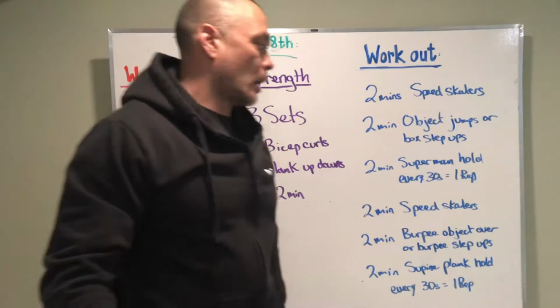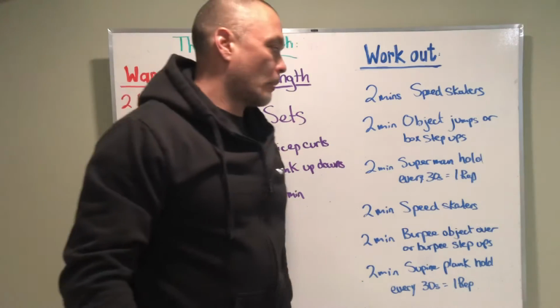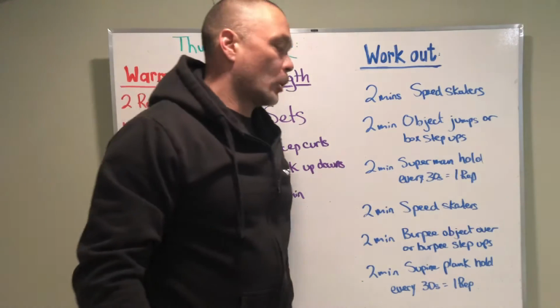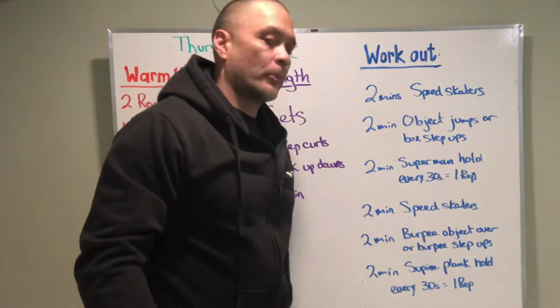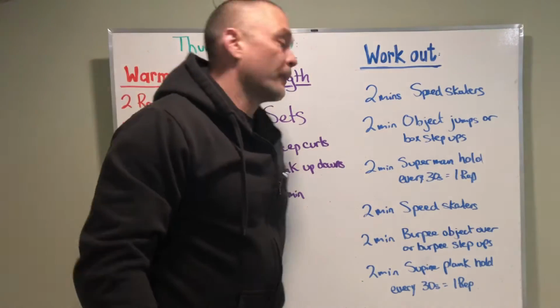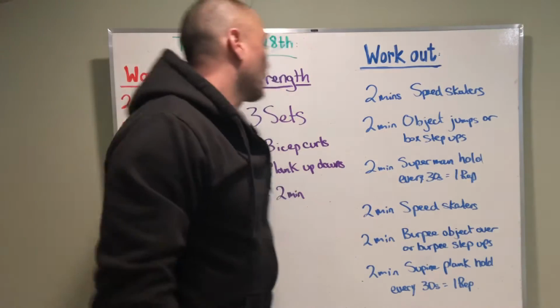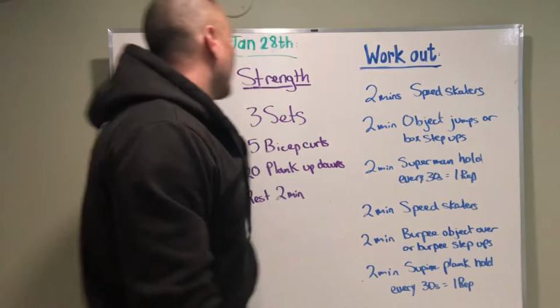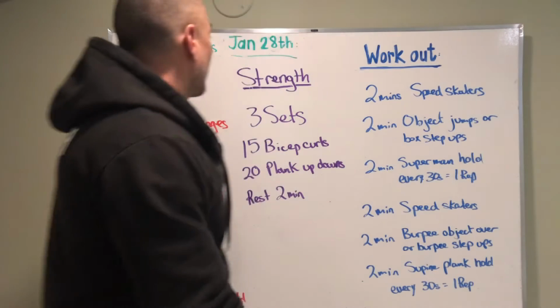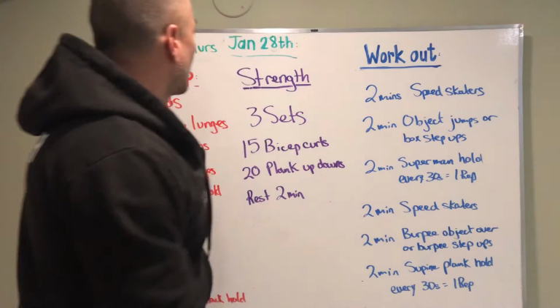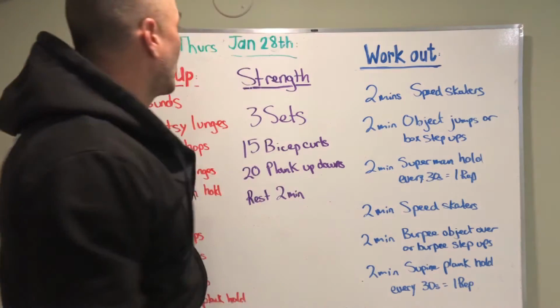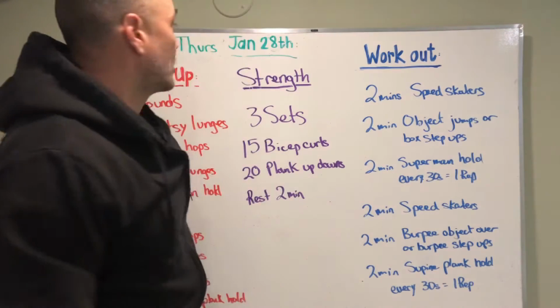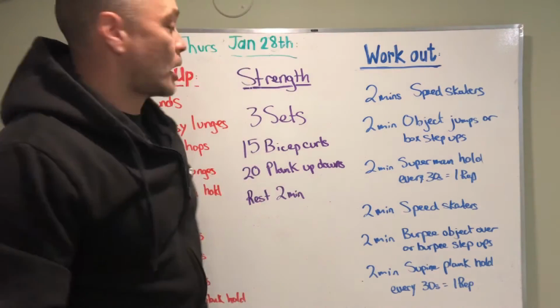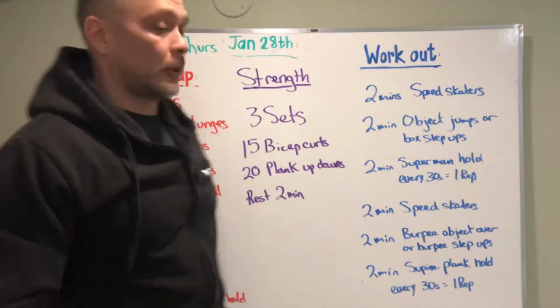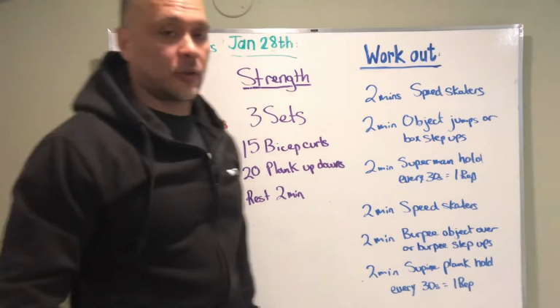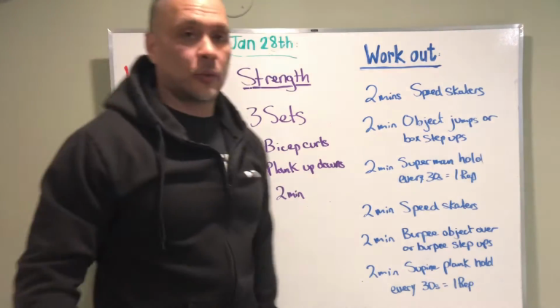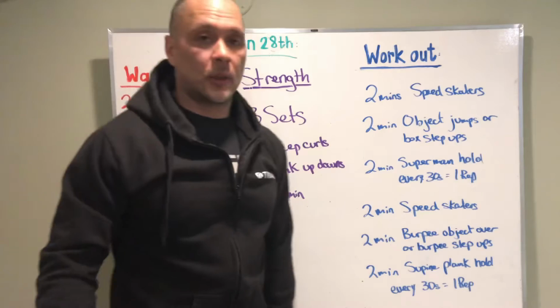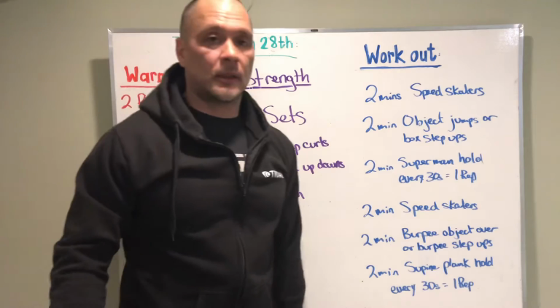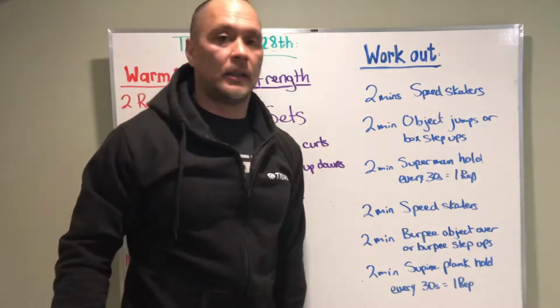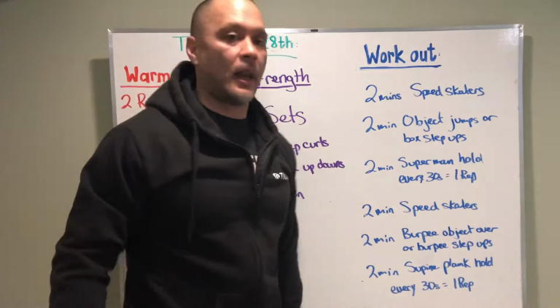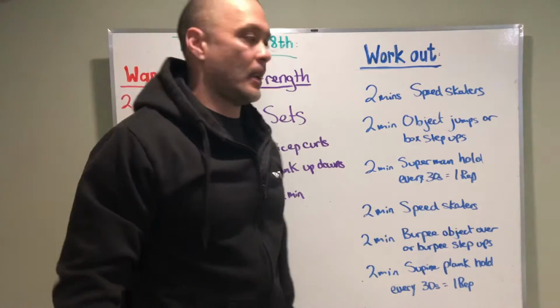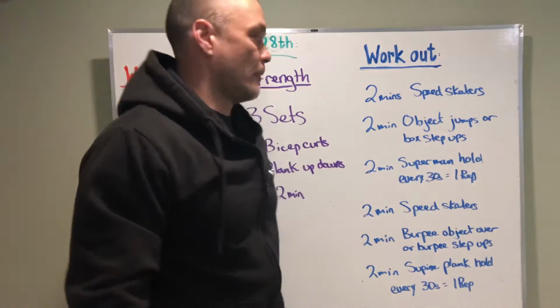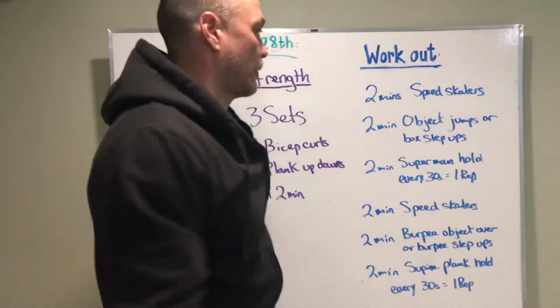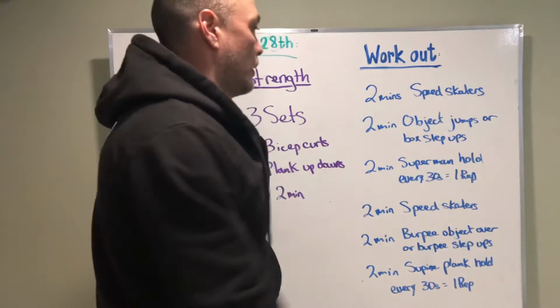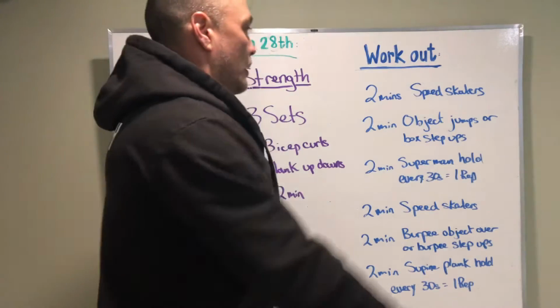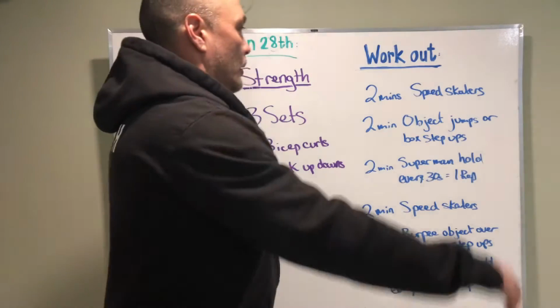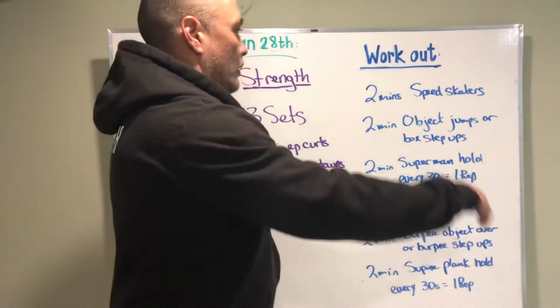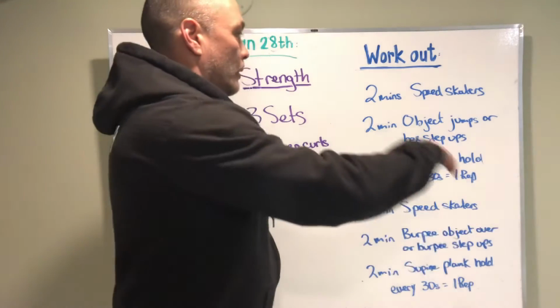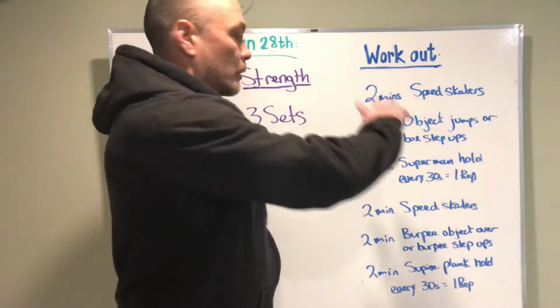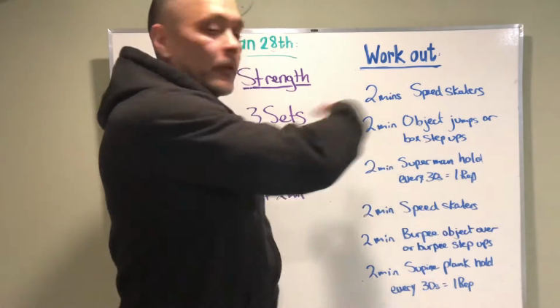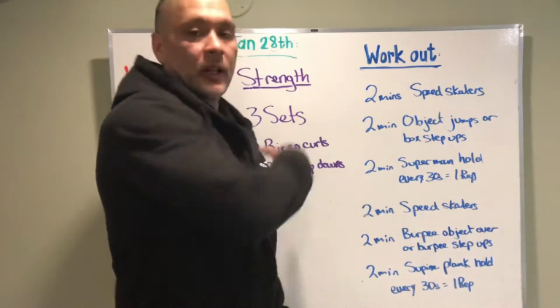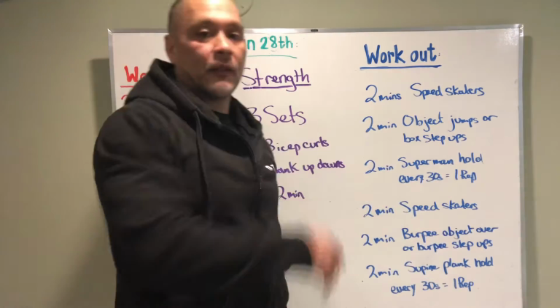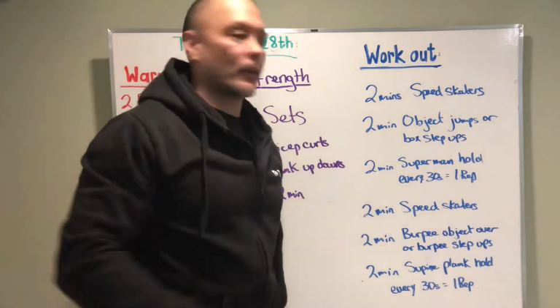Board briefing Thursday January 28th. Let's go over the workout first.